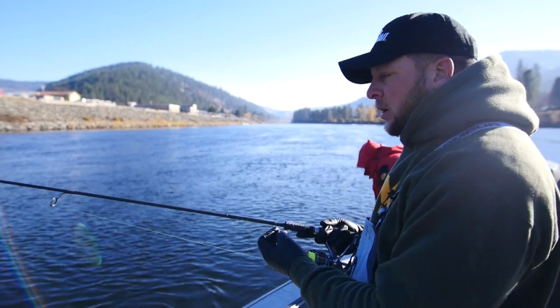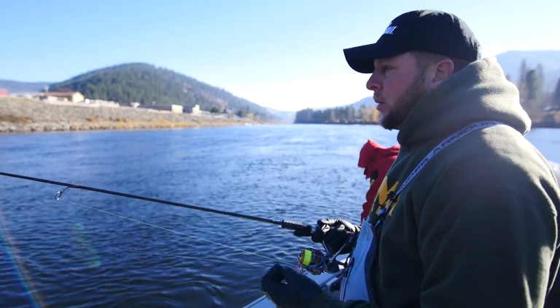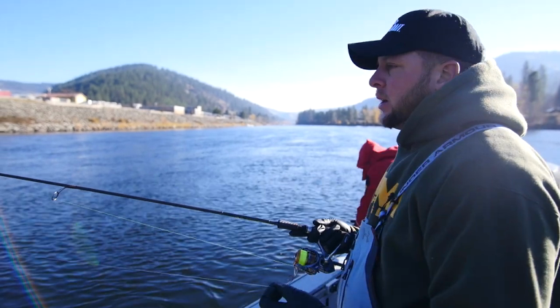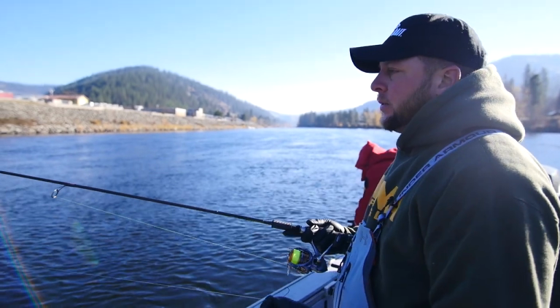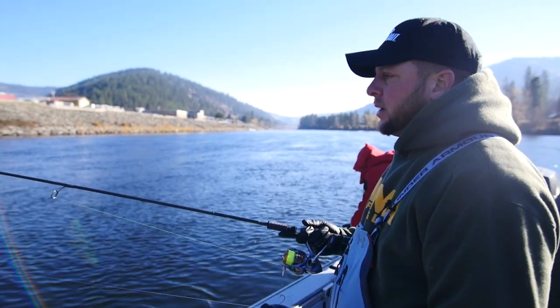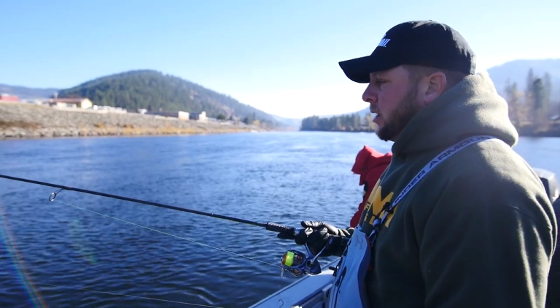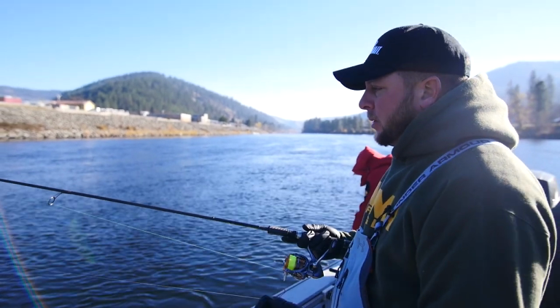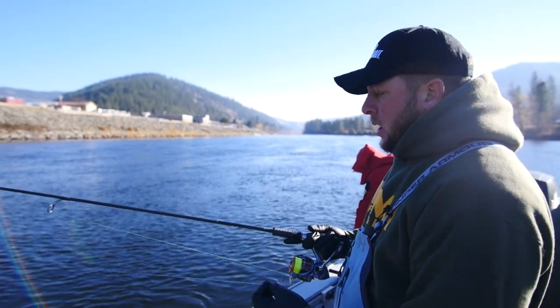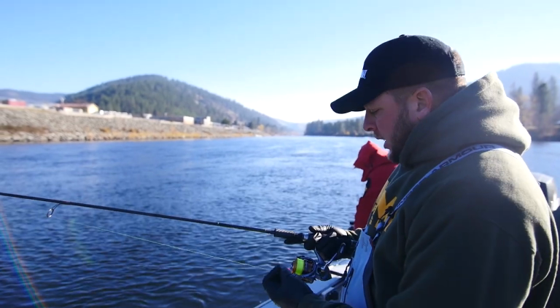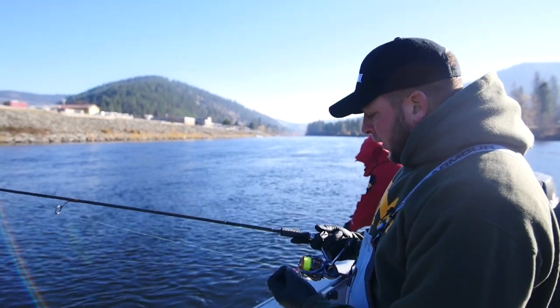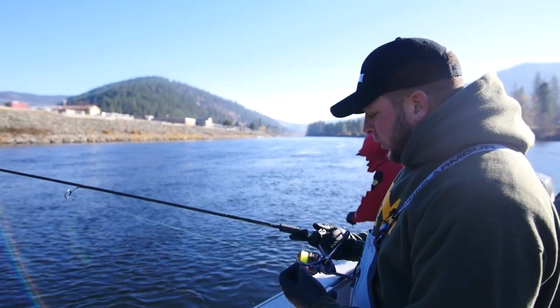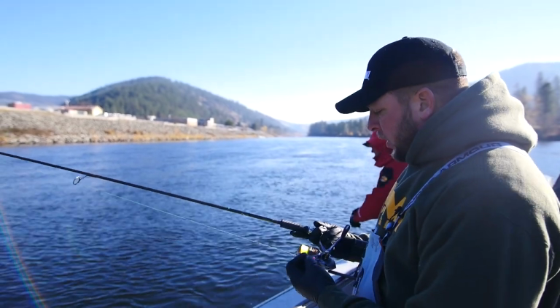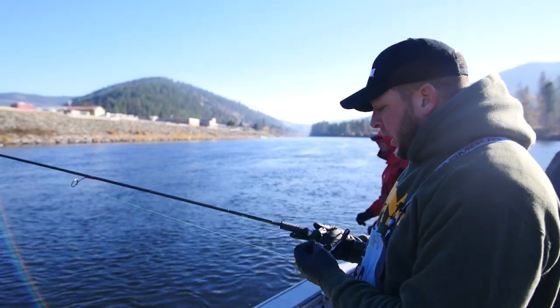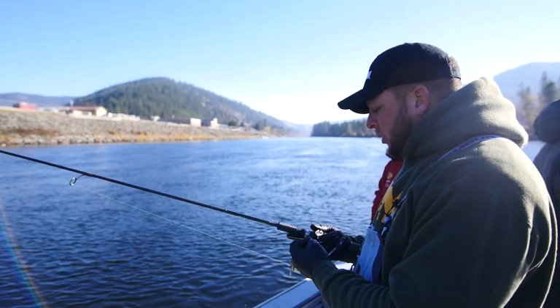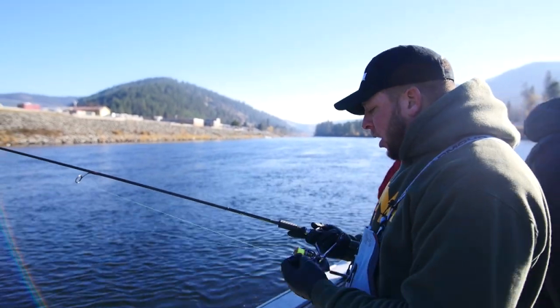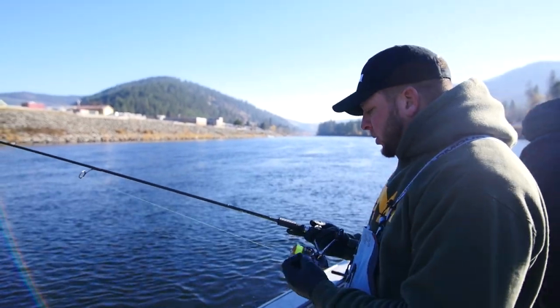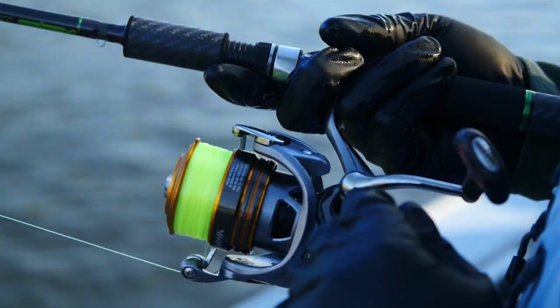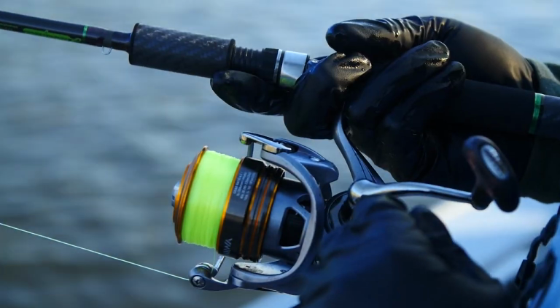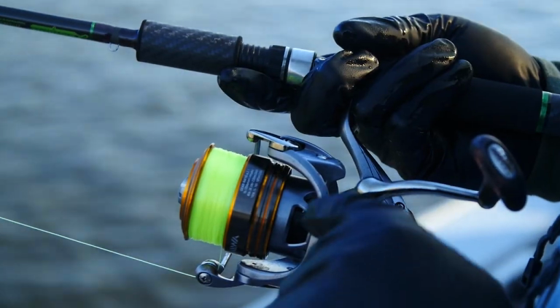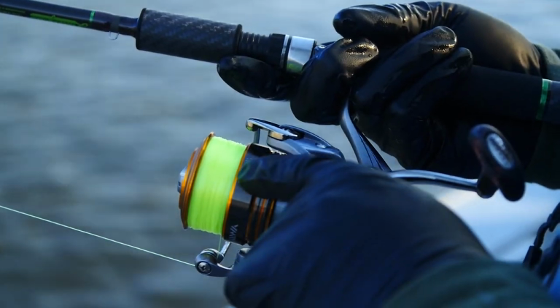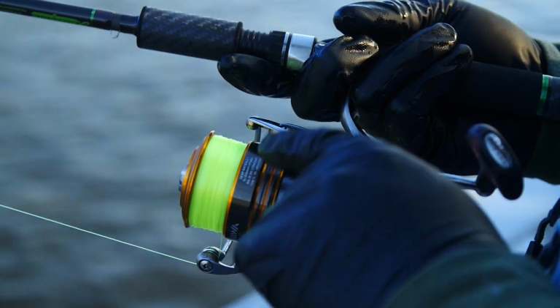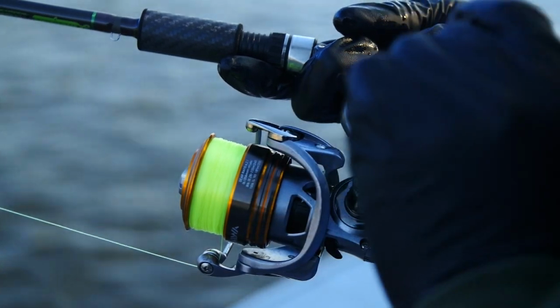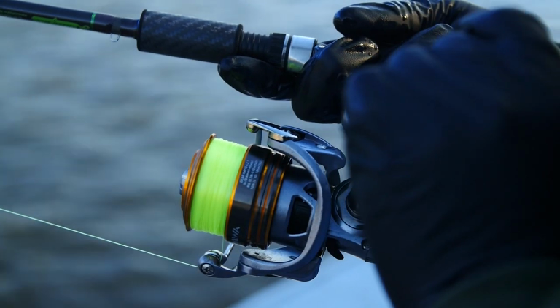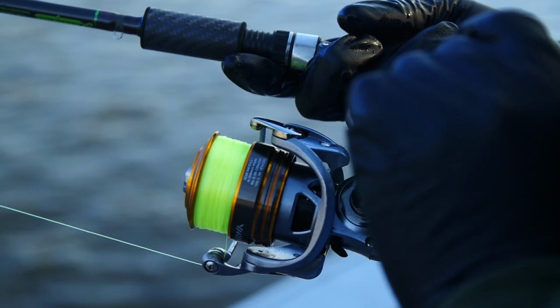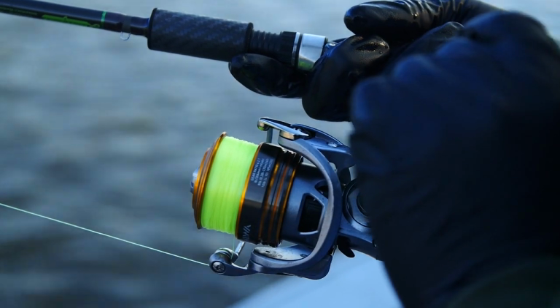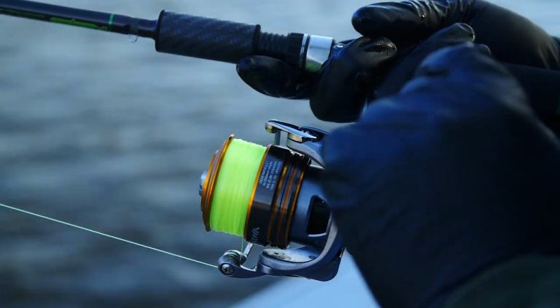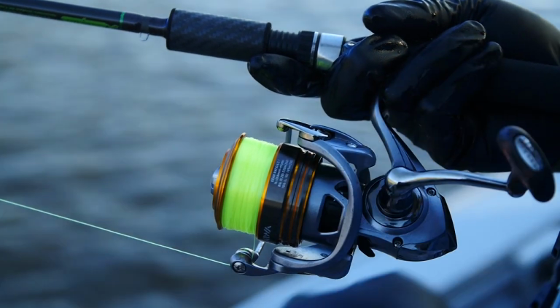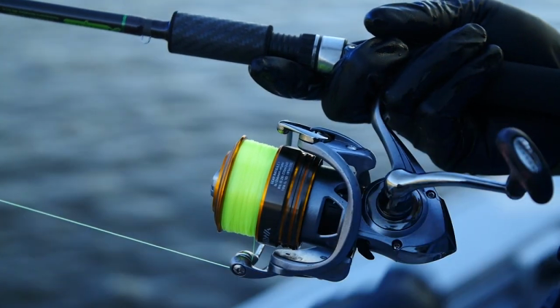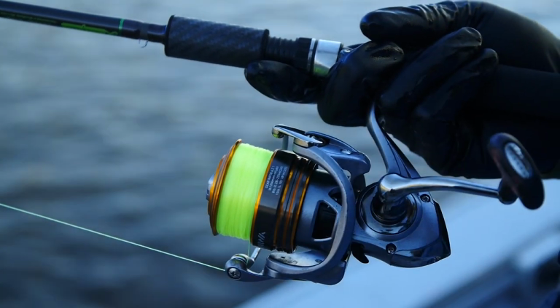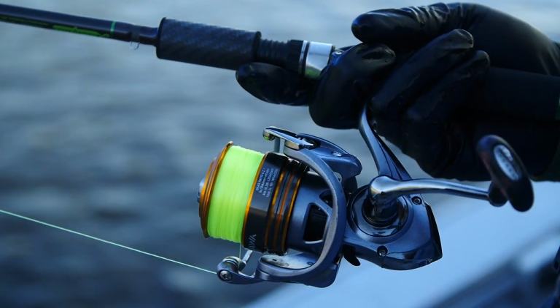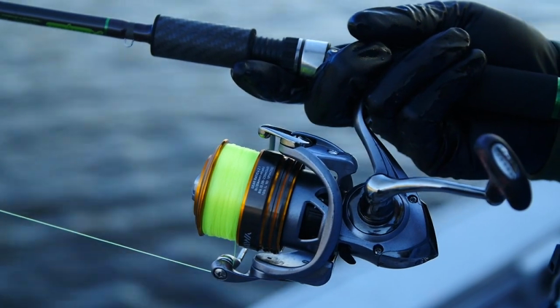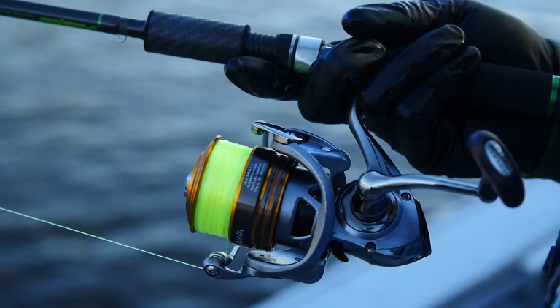Having a longer rod definitely helps. As far as our reel, I have a larger arbor spool on here so I can pick up my line faster when I get a bite and be able to pull fish away.